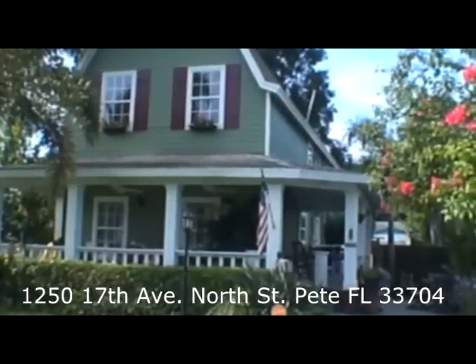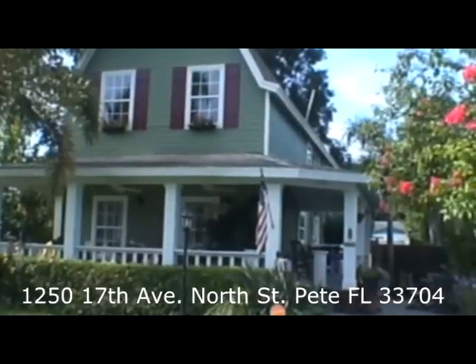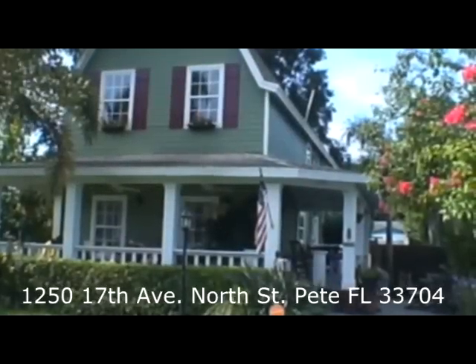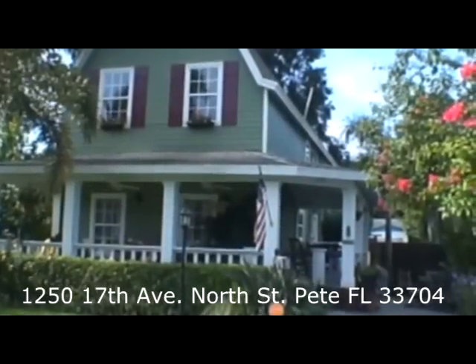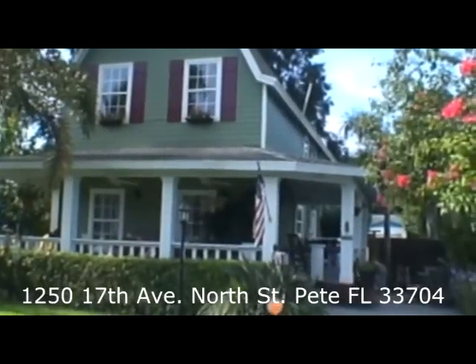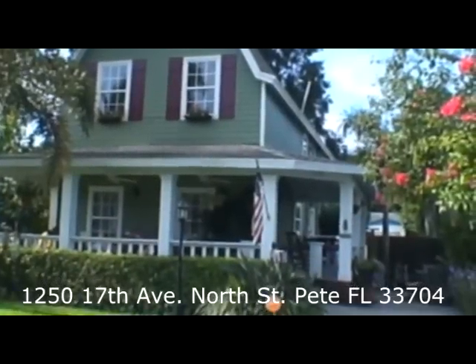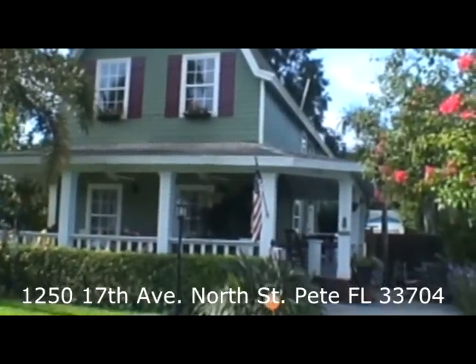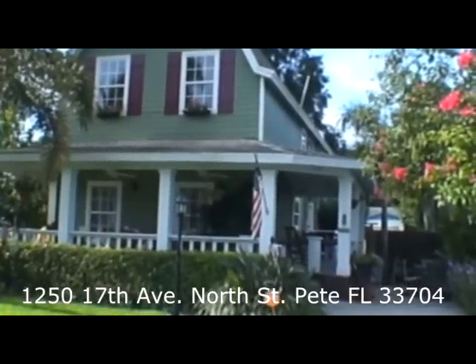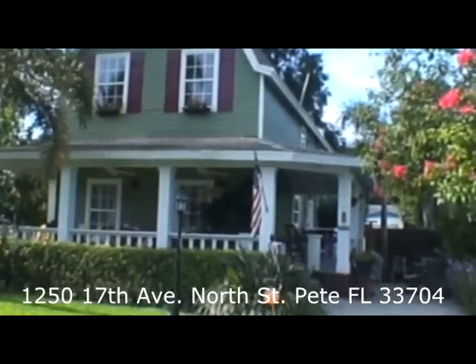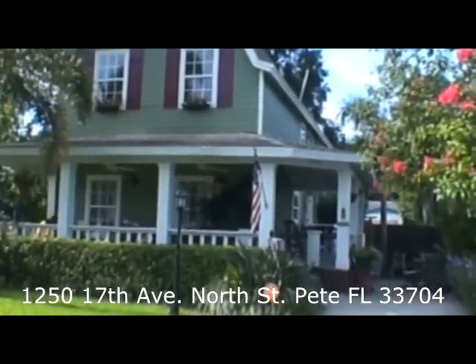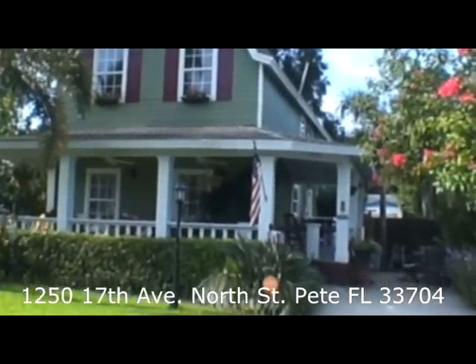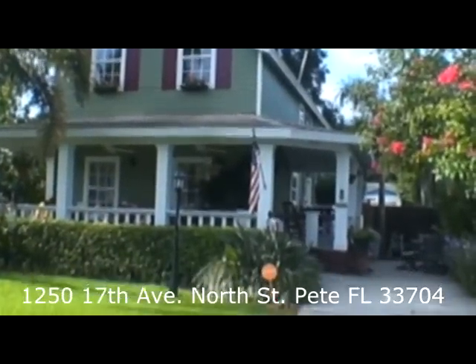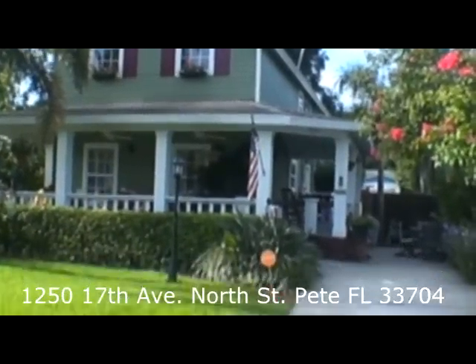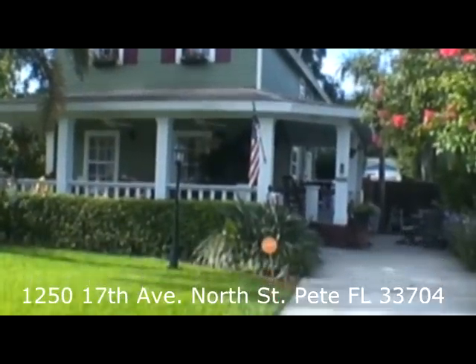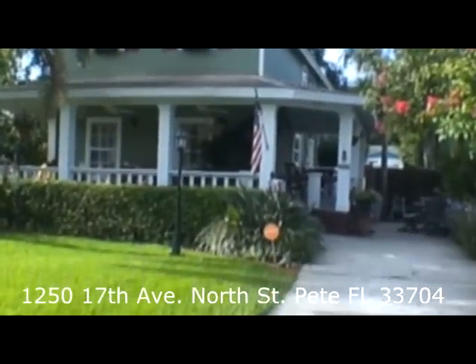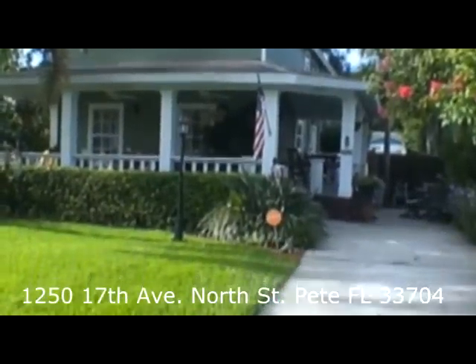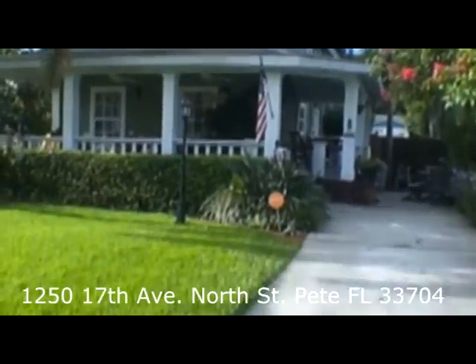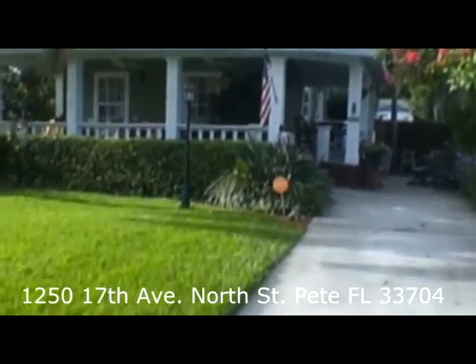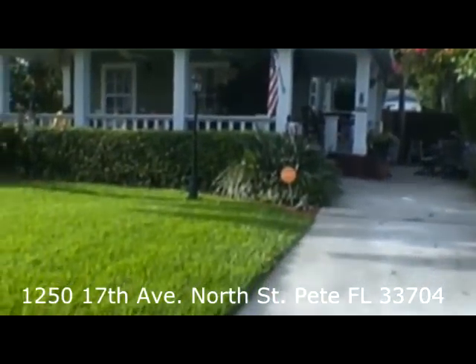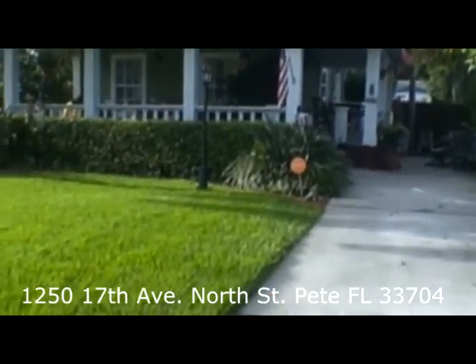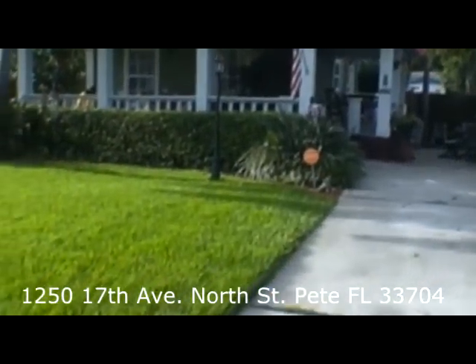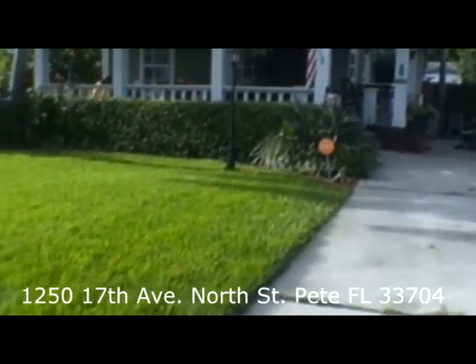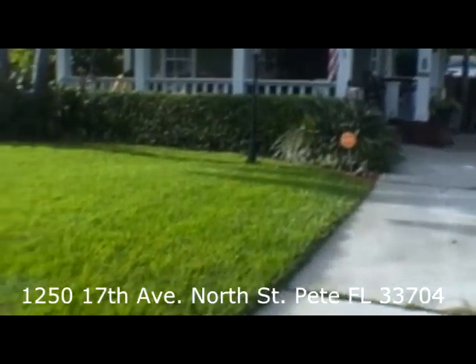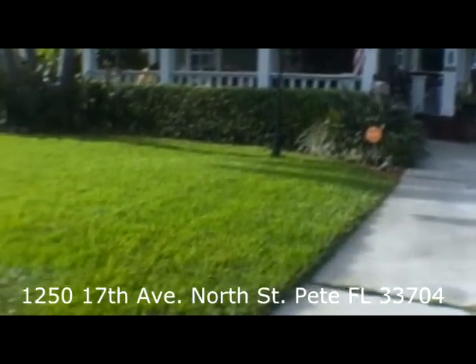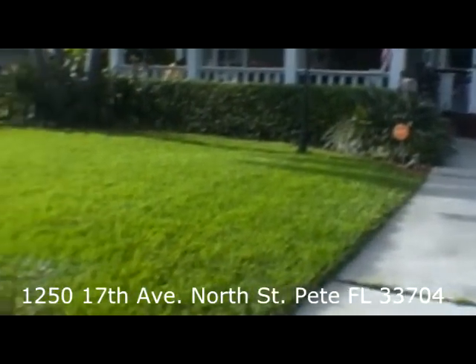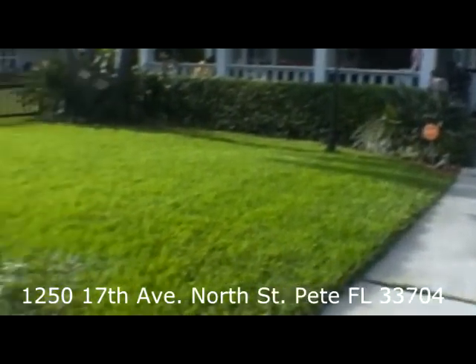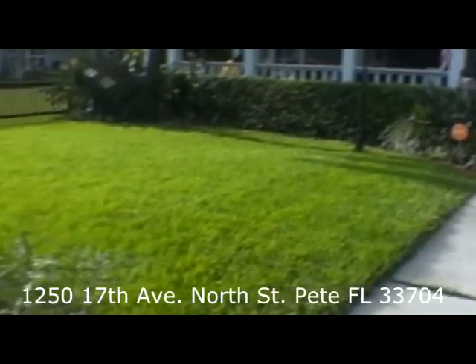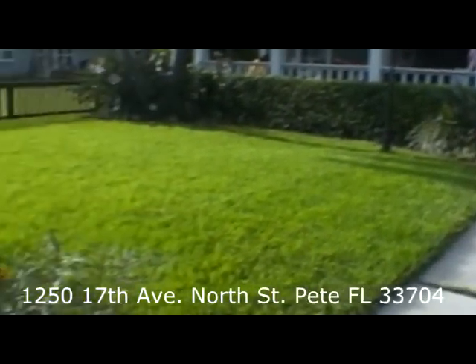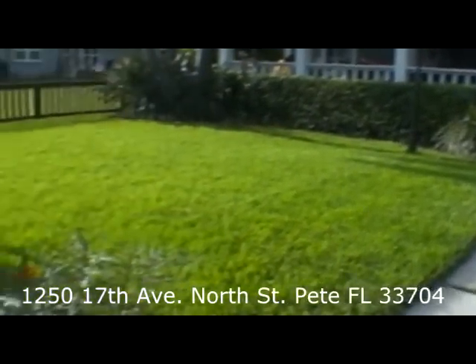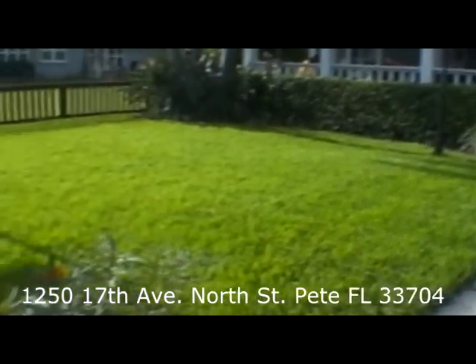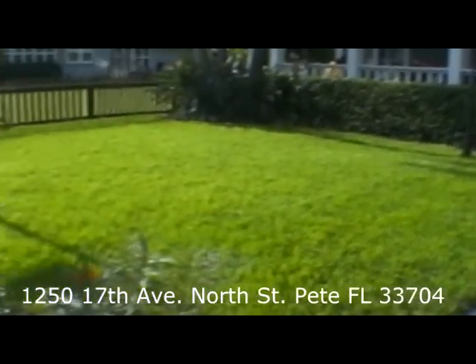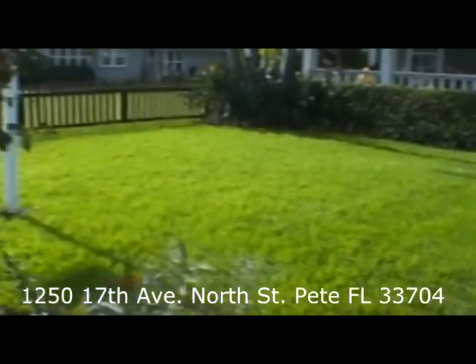Welcome to 1250 17th Avenue North in the historic Euclid St. Paul neighborhood.